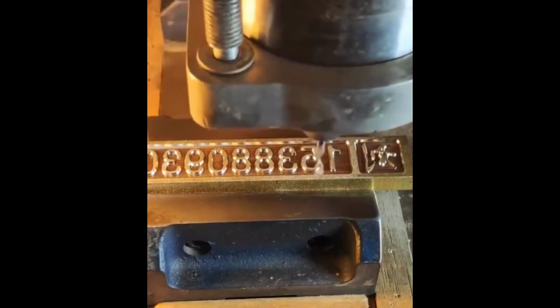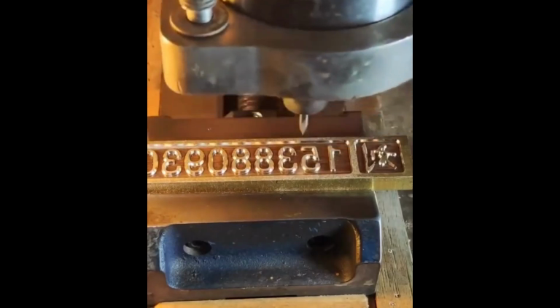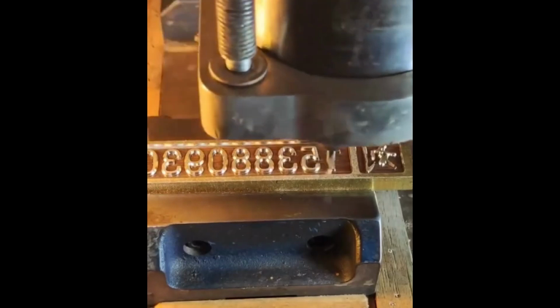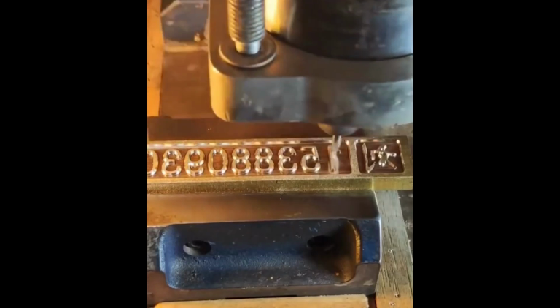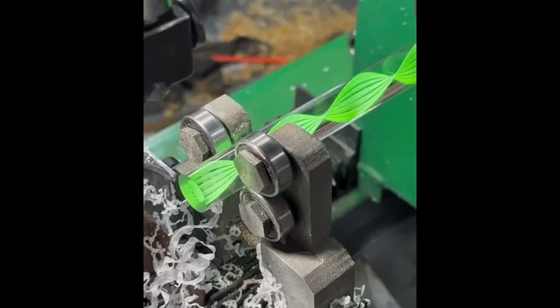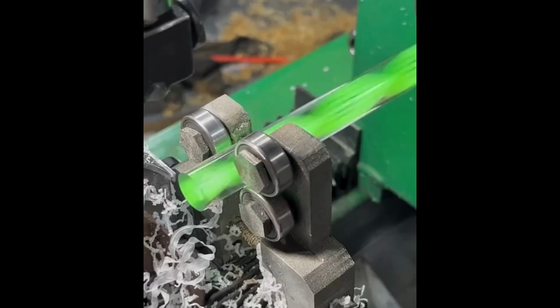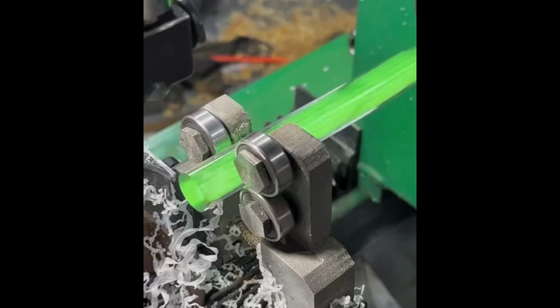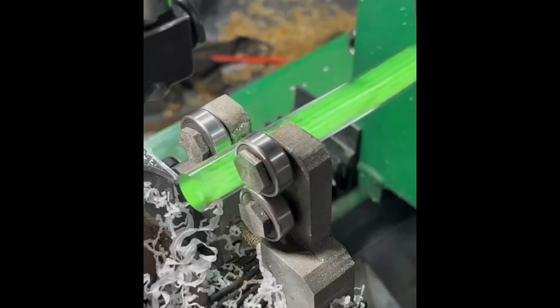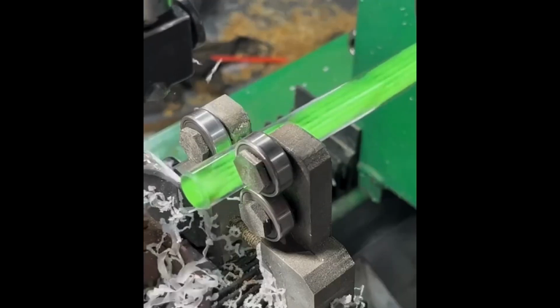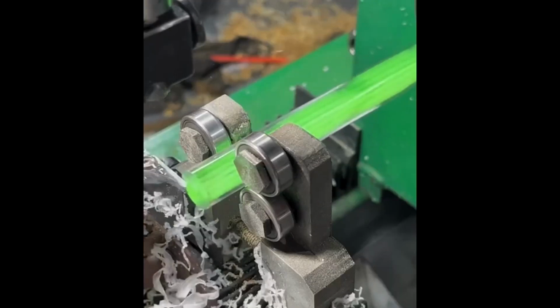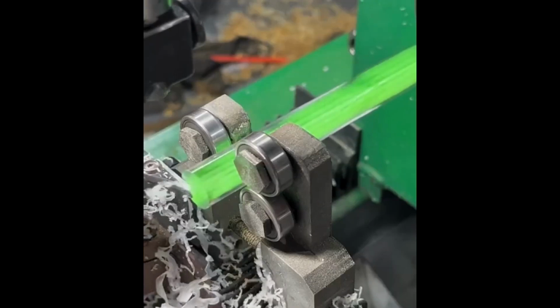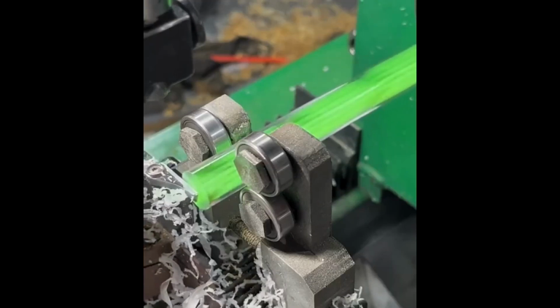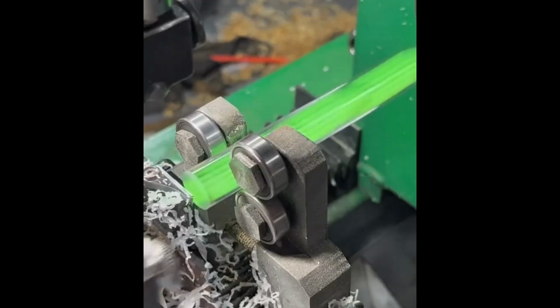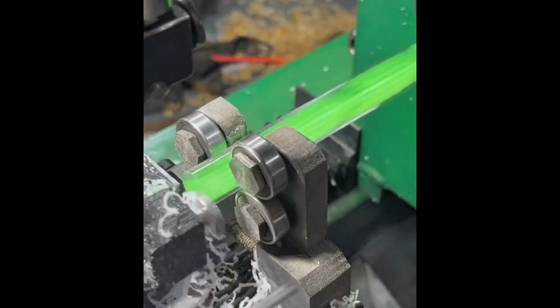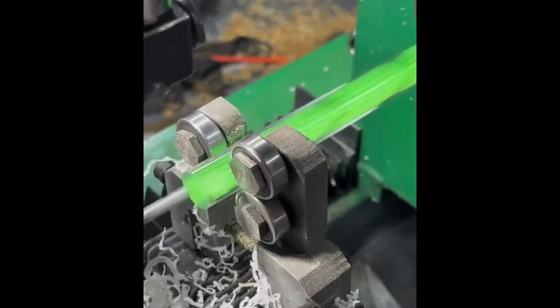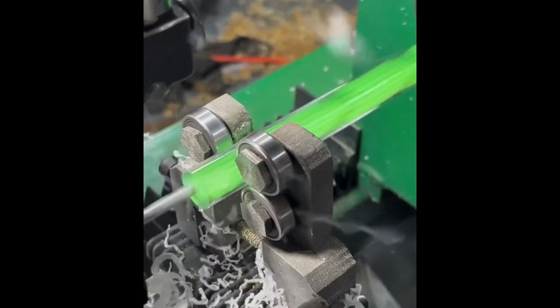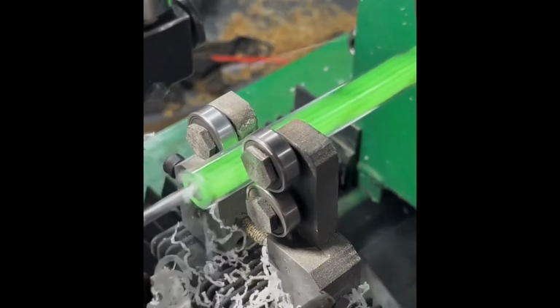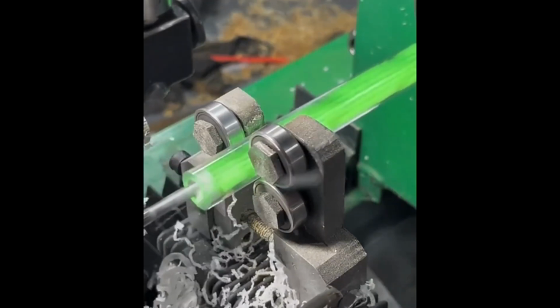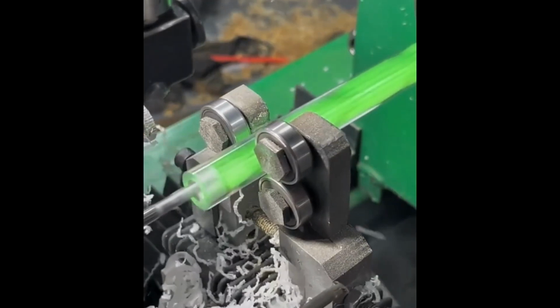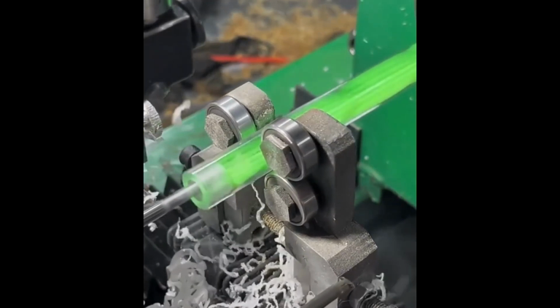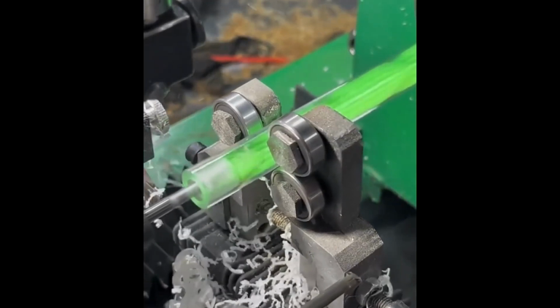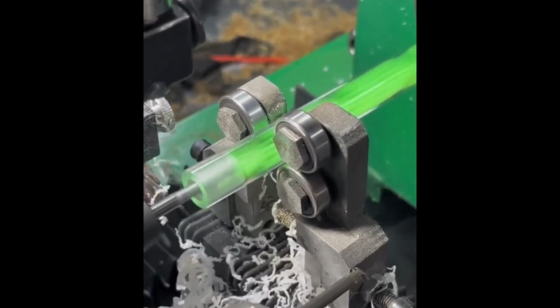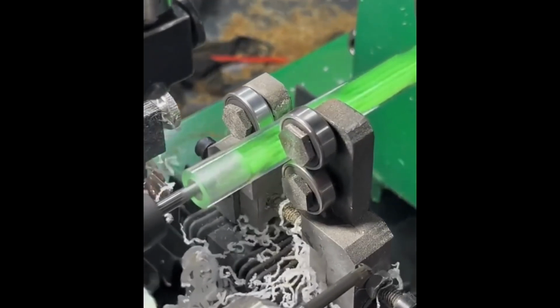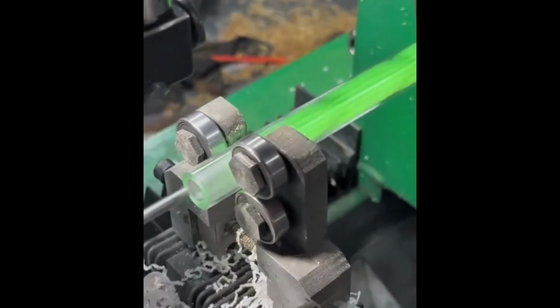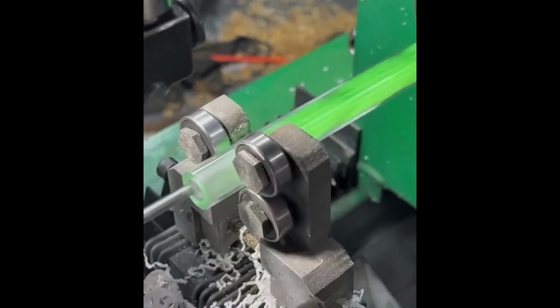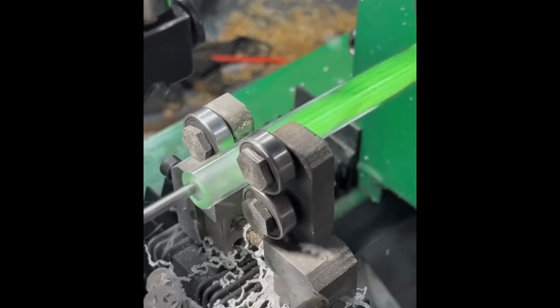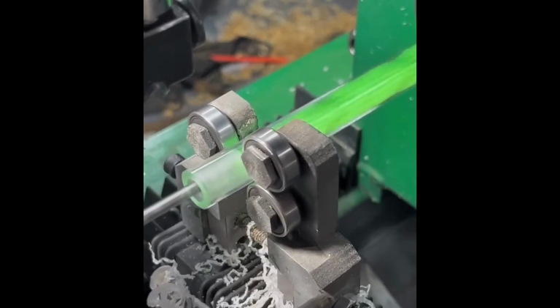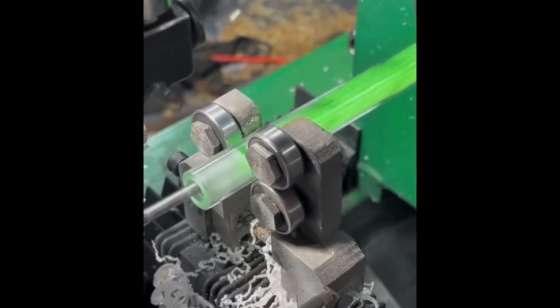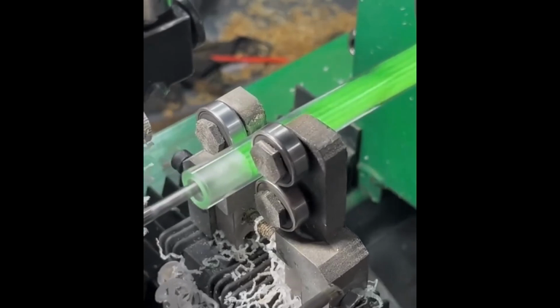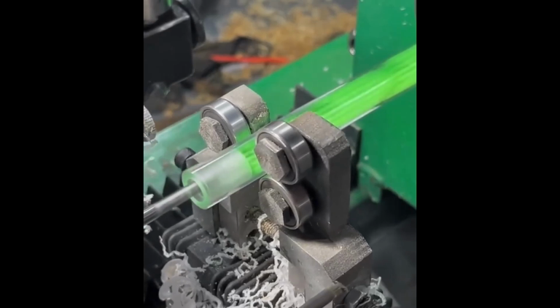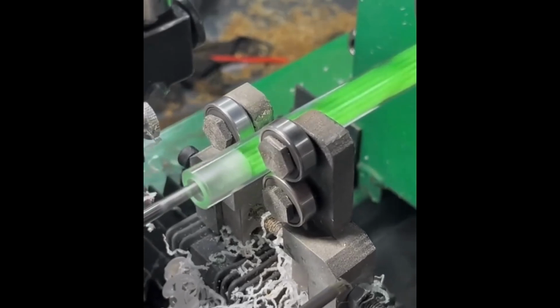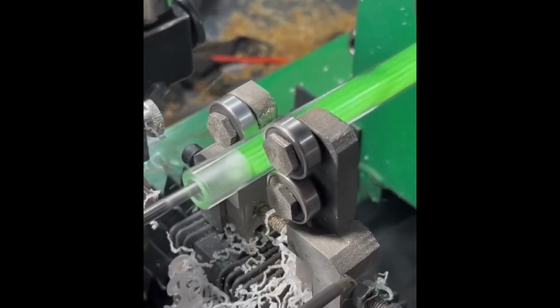A rotating tool creates an elegant spiral. Precise movement for a captivating pattern.